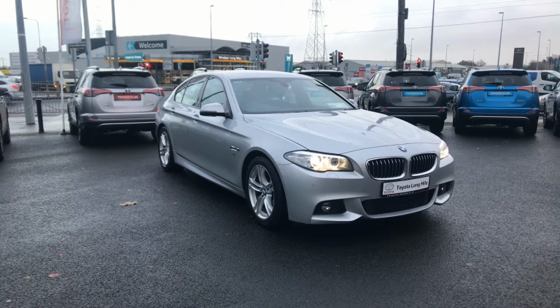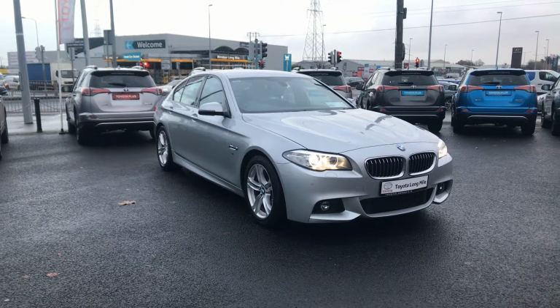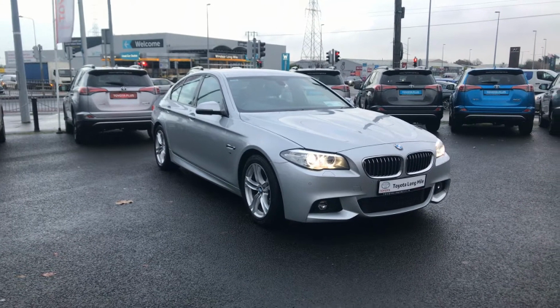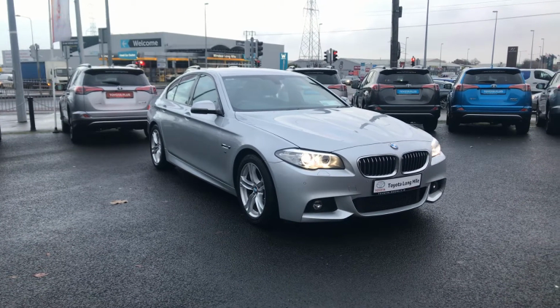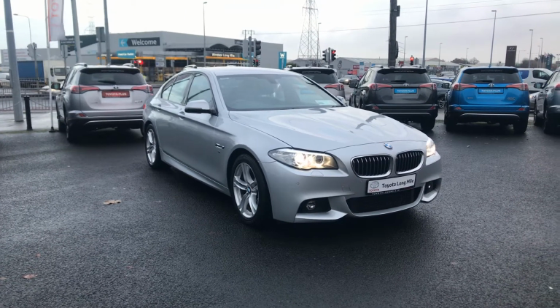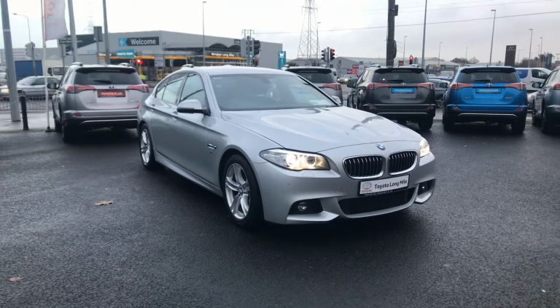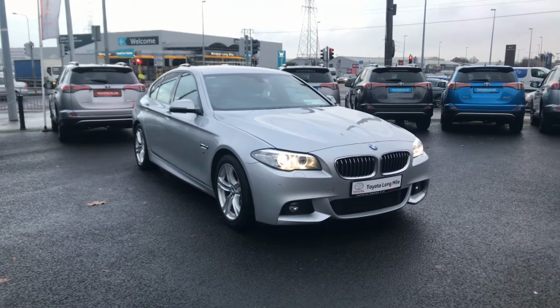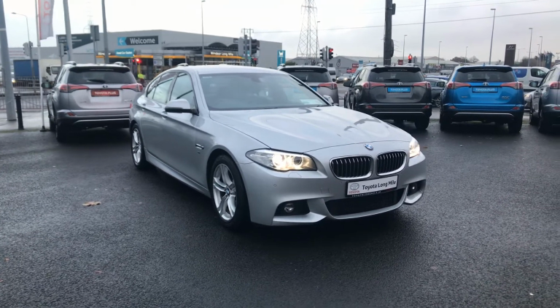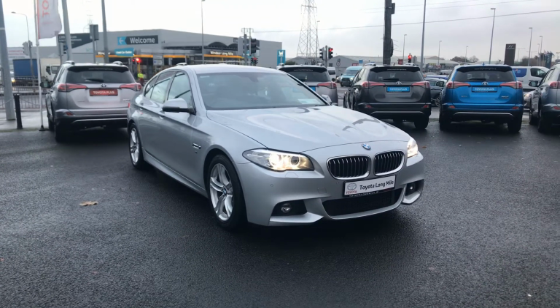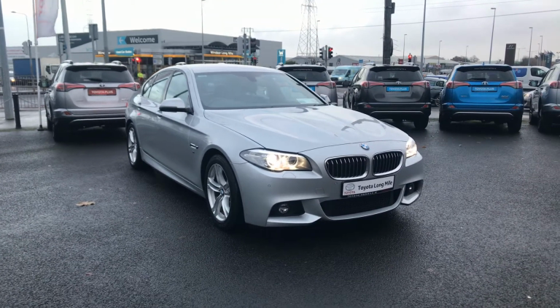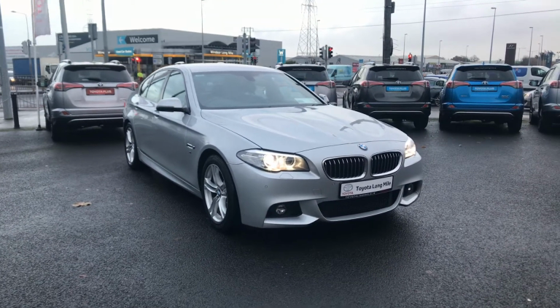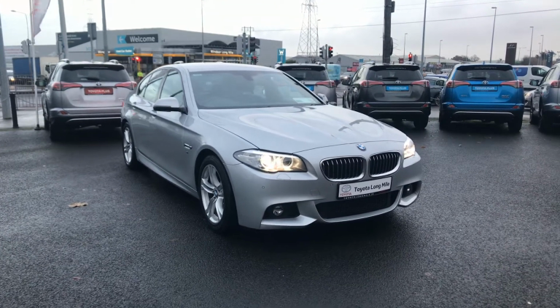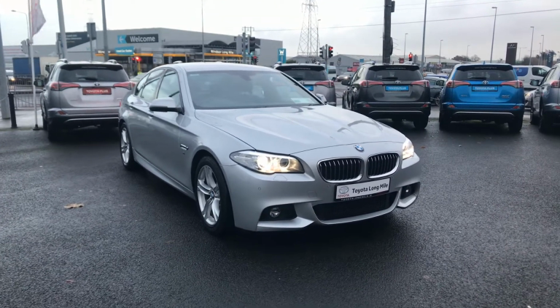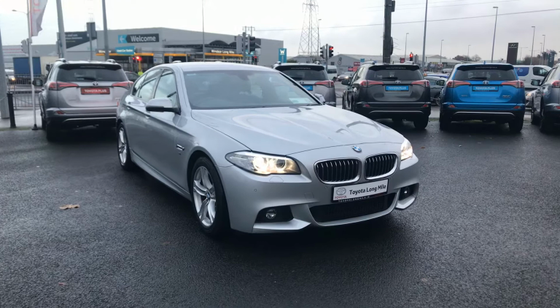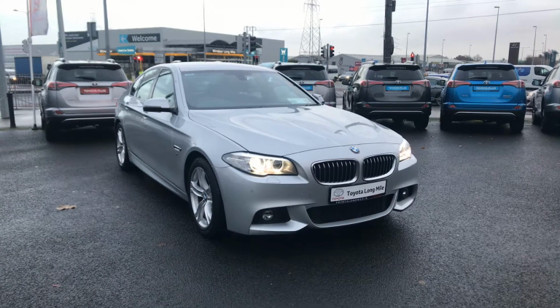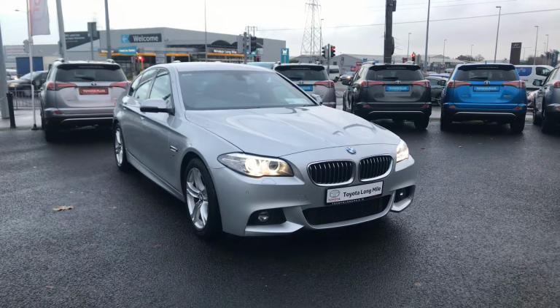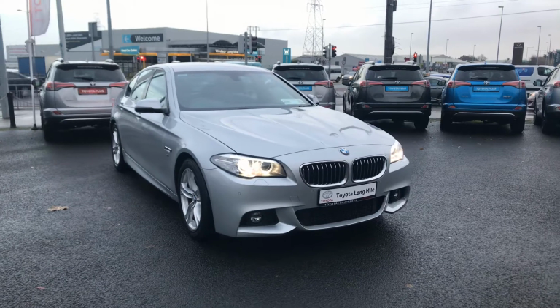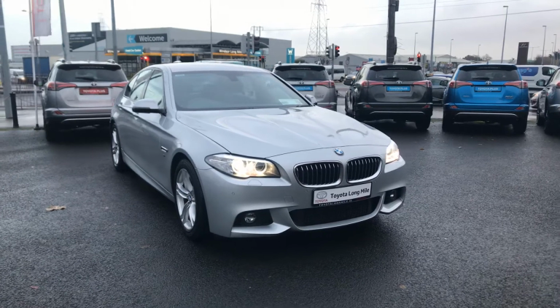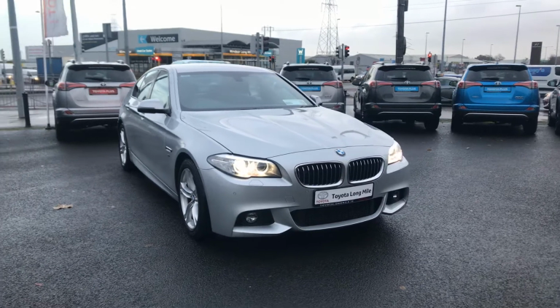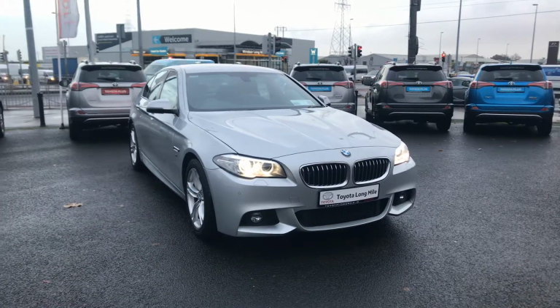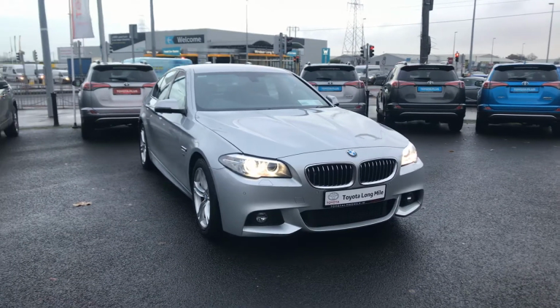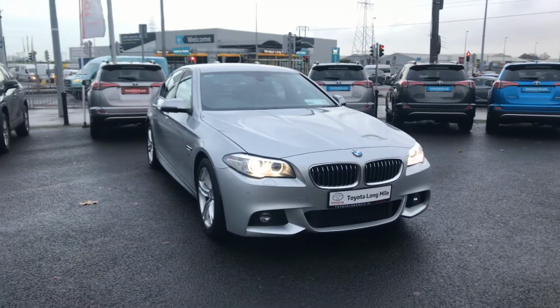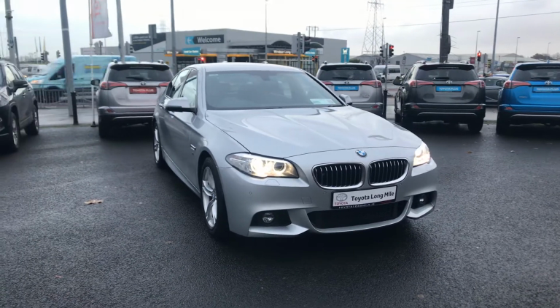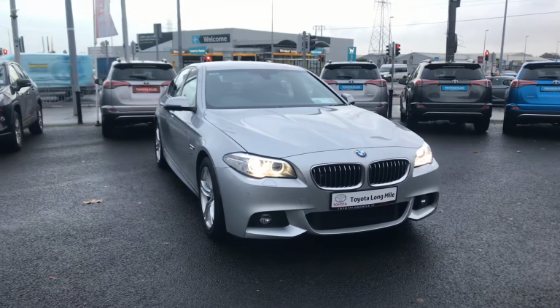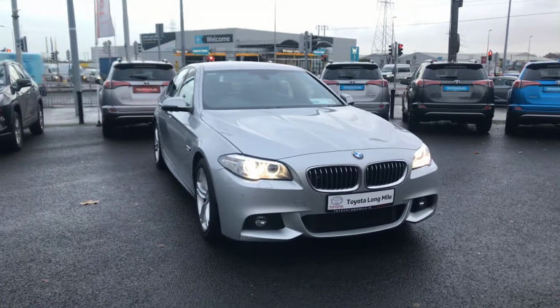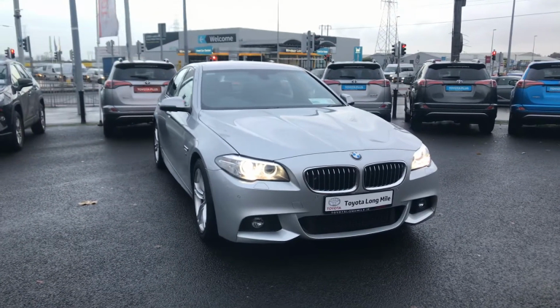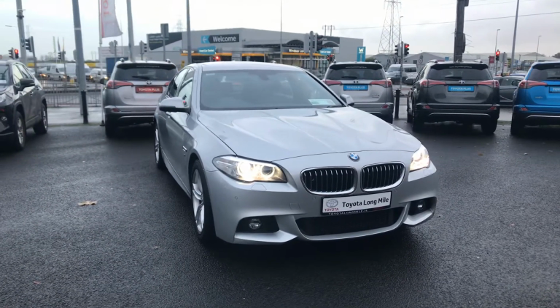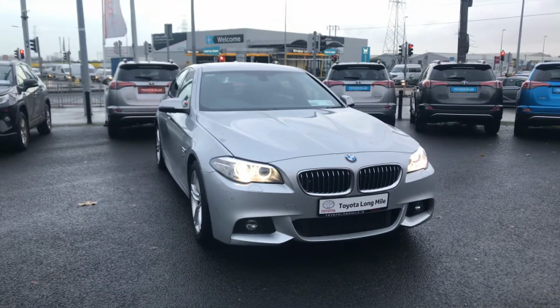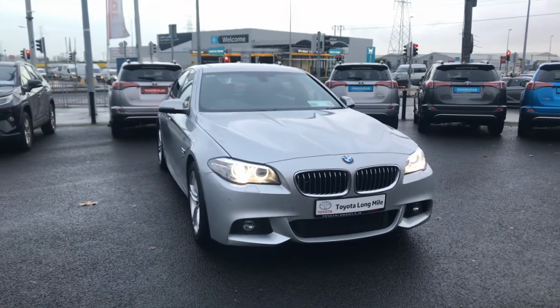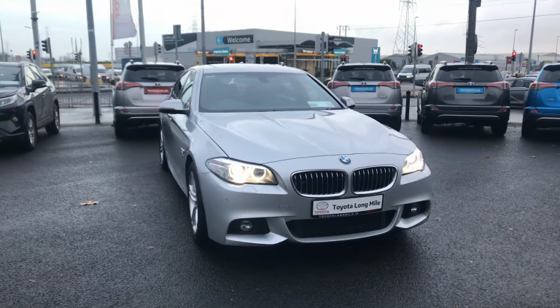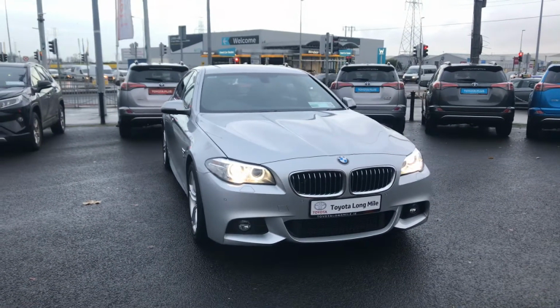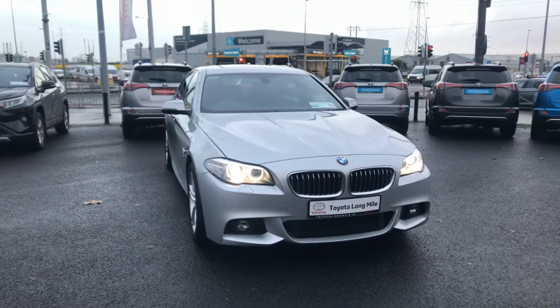Welcome to Toyota Long Mile. Here we have today a 2016 BMW 520 diesel M Sport automatic.